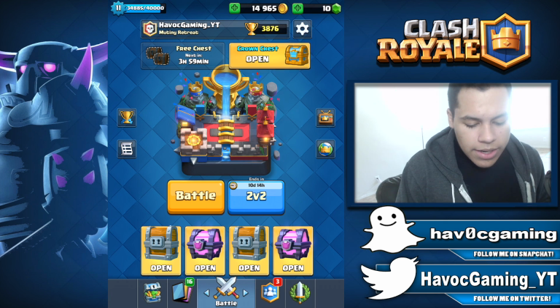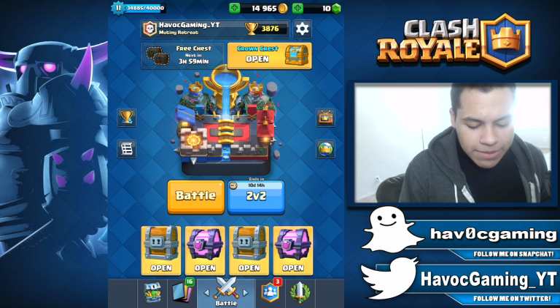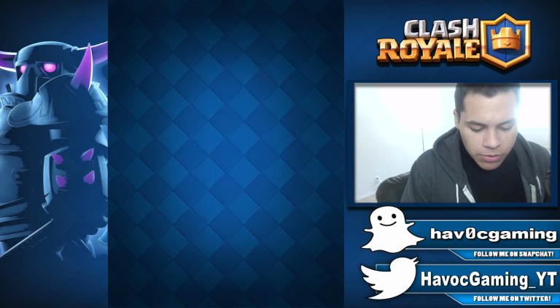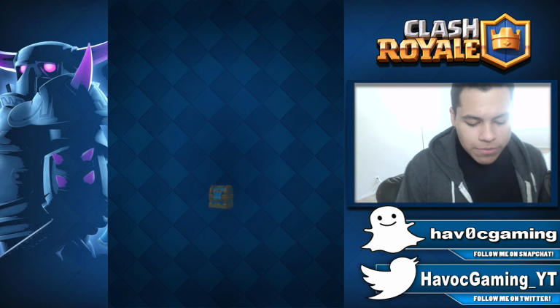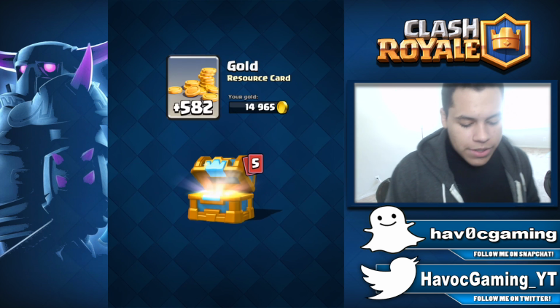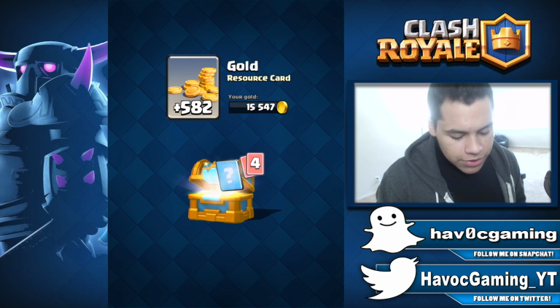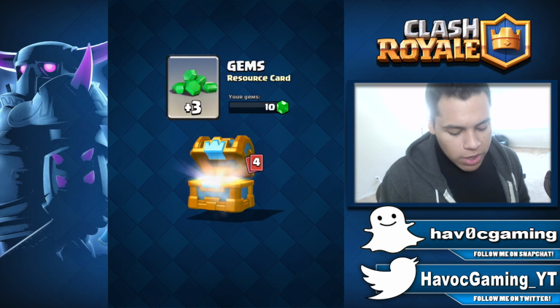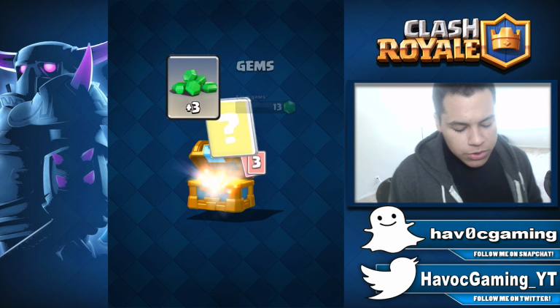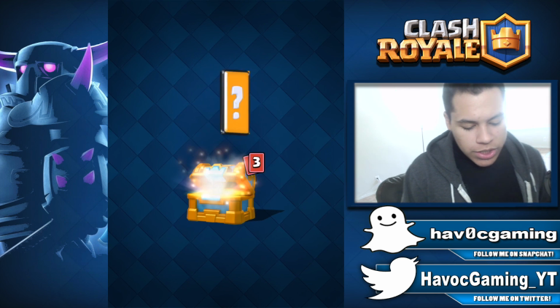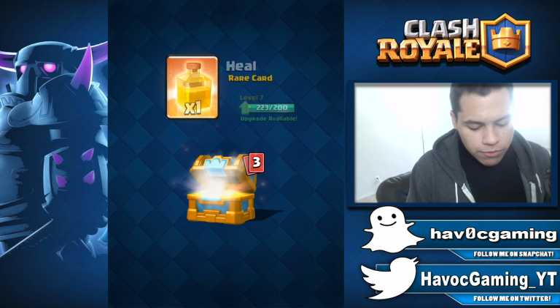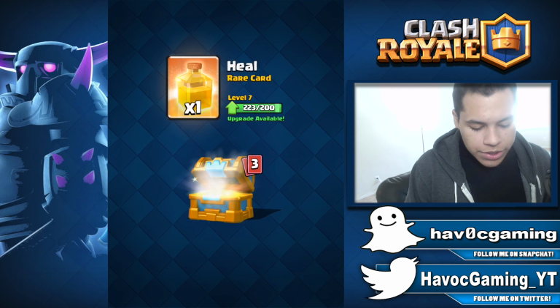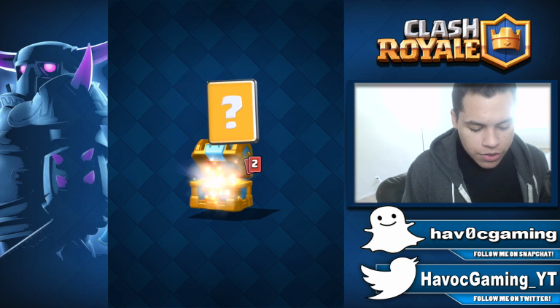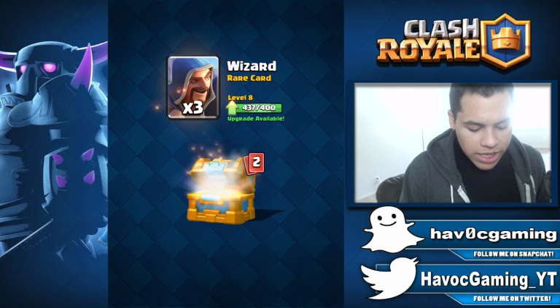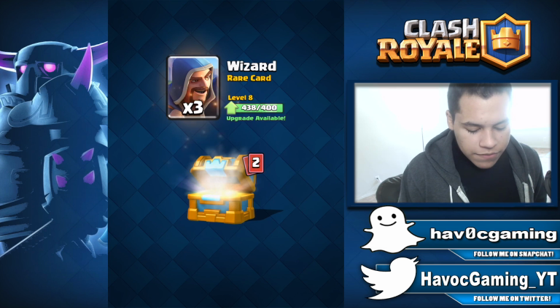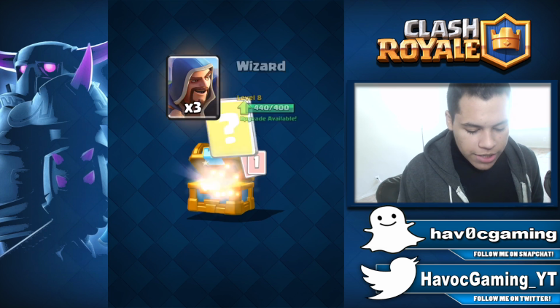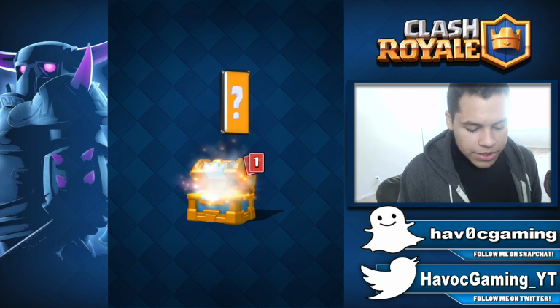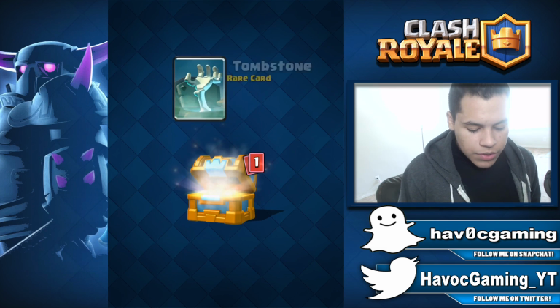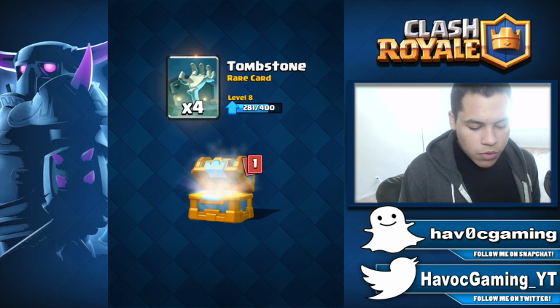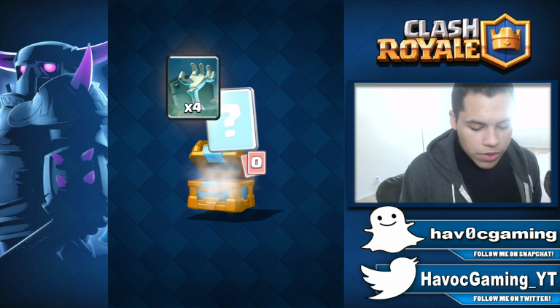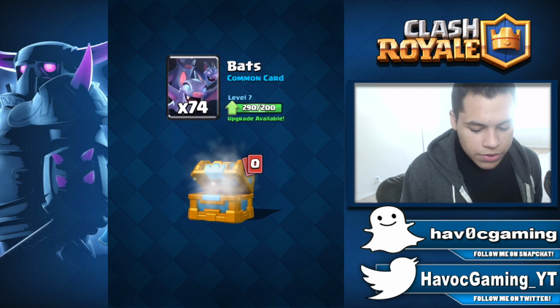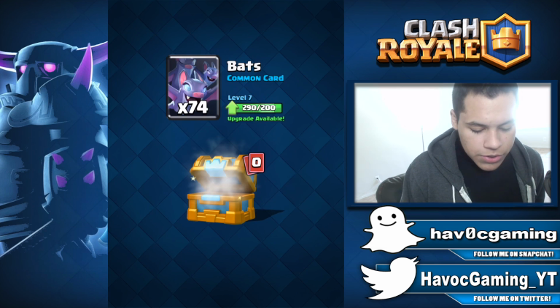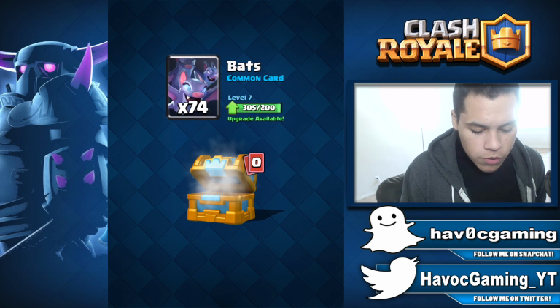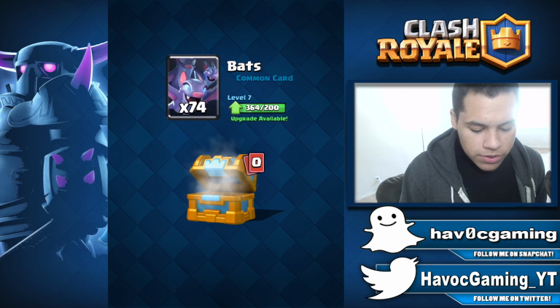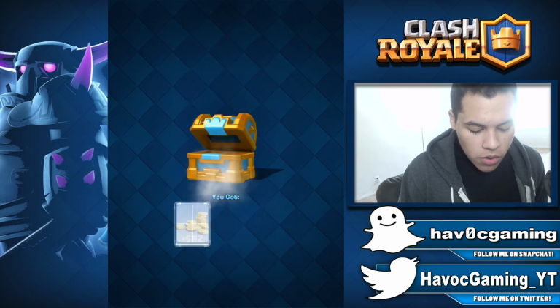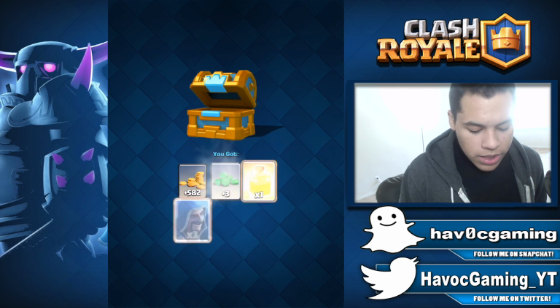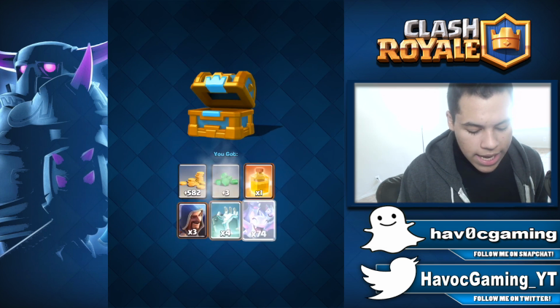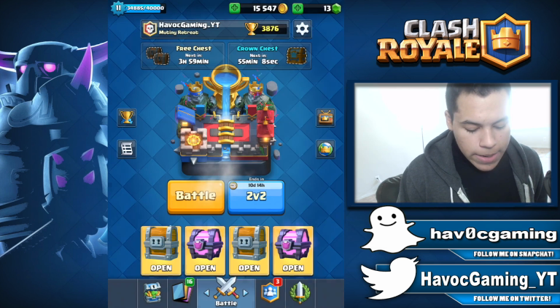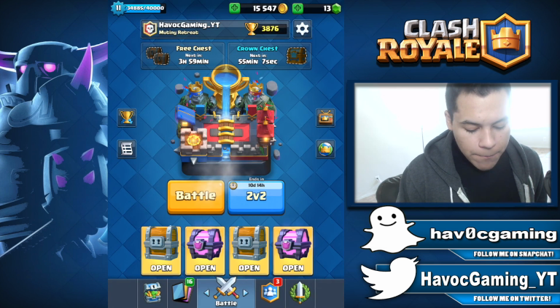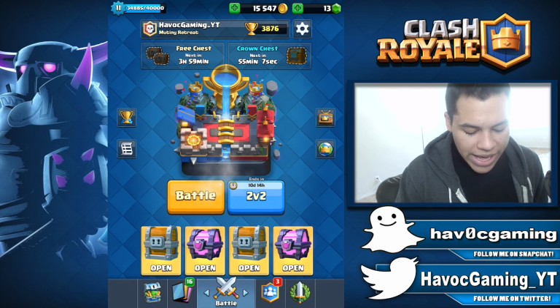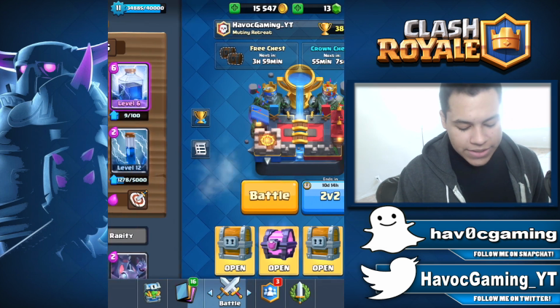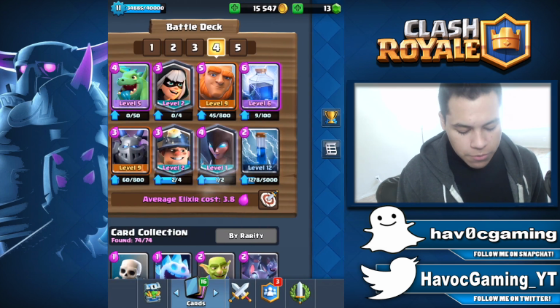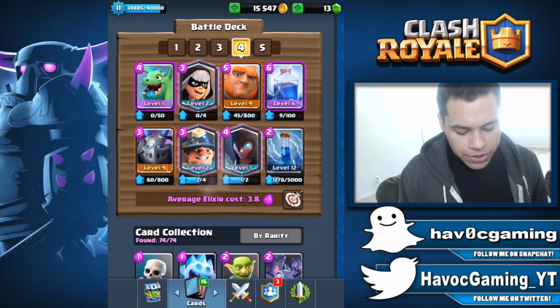Next up is going to be this crown chest right here. We have gems, heal, wizard, tombstone, and bats. There we go.